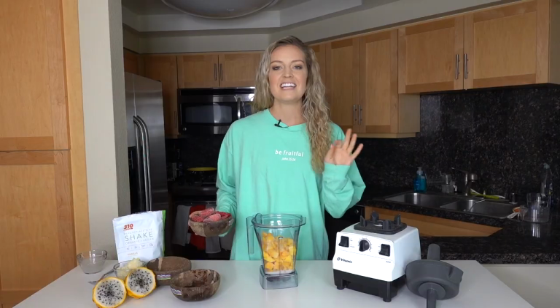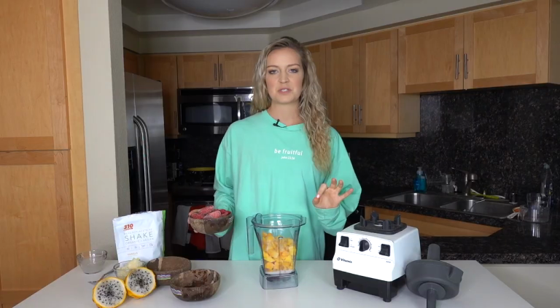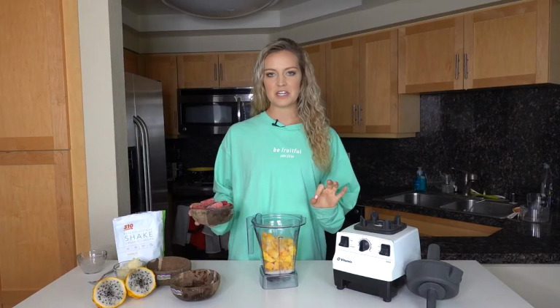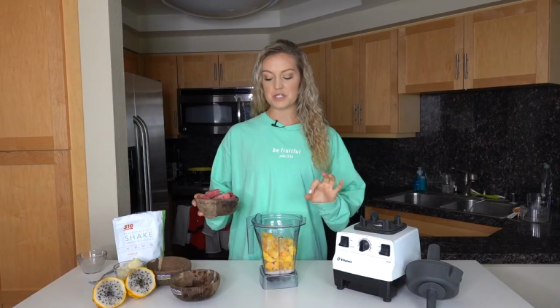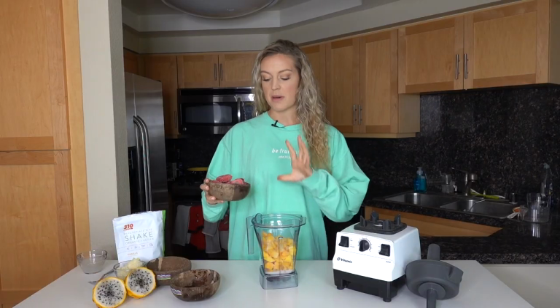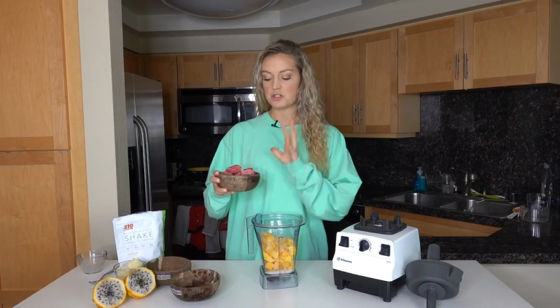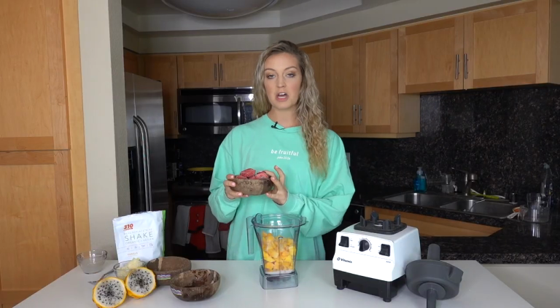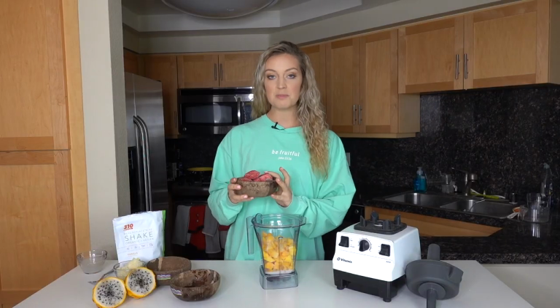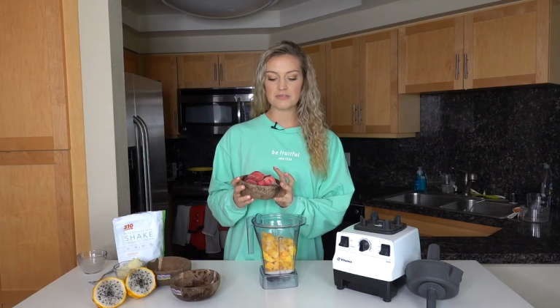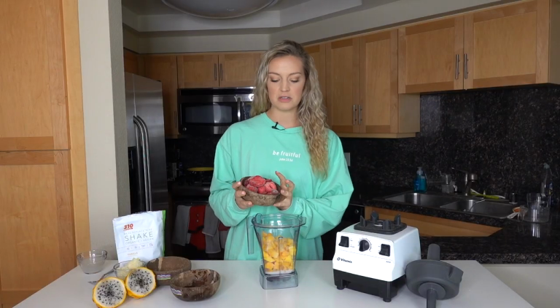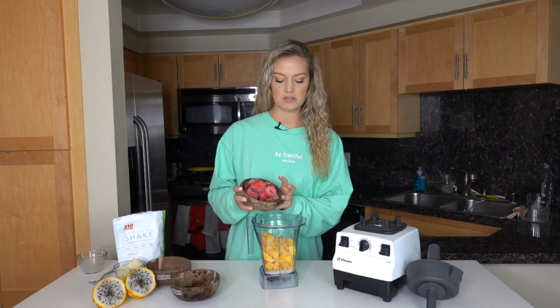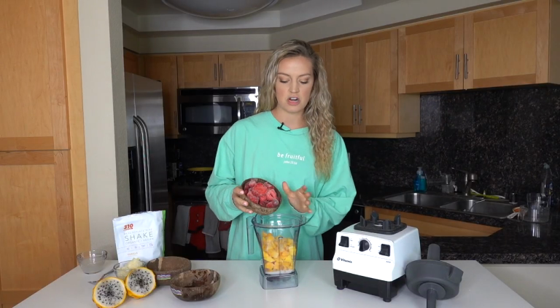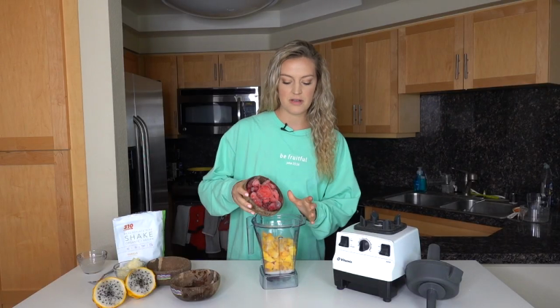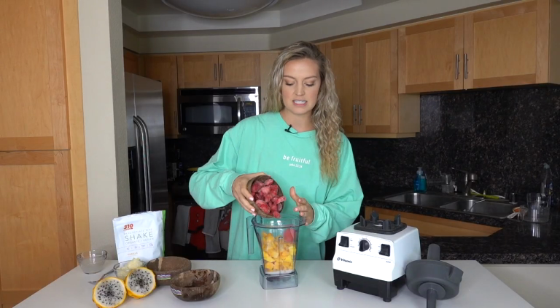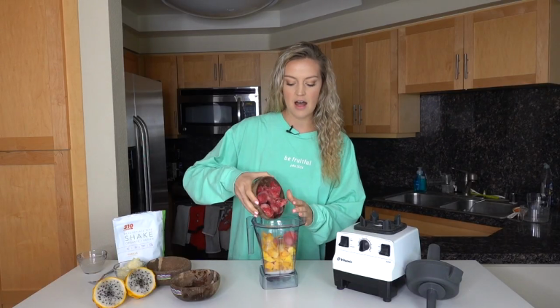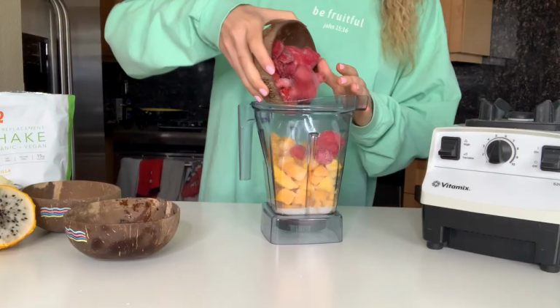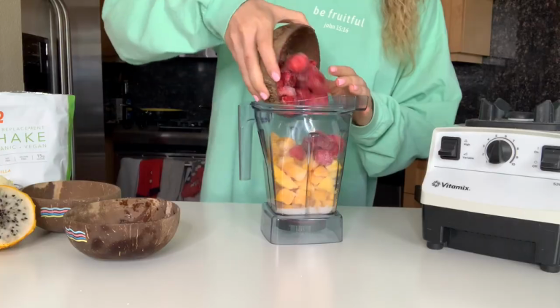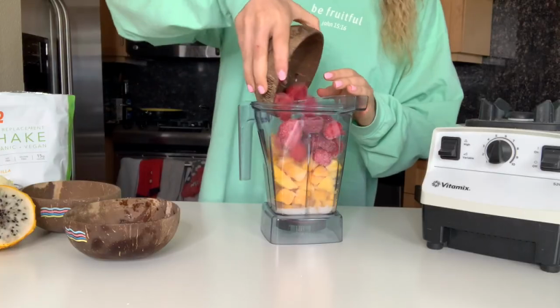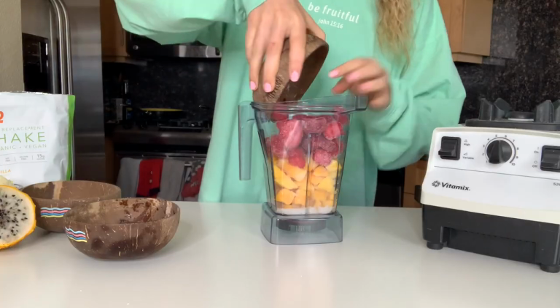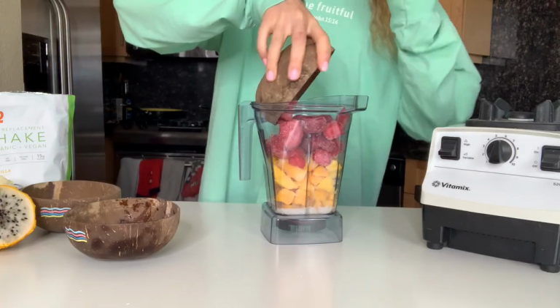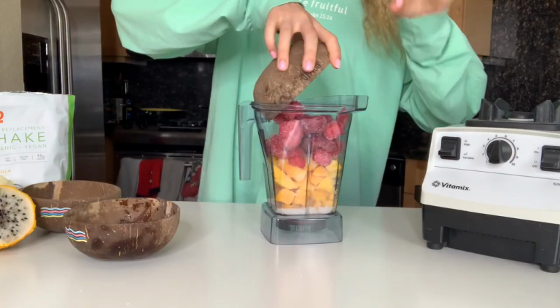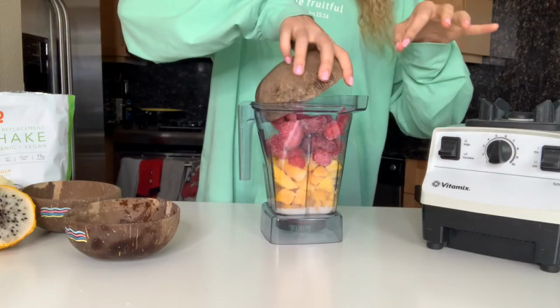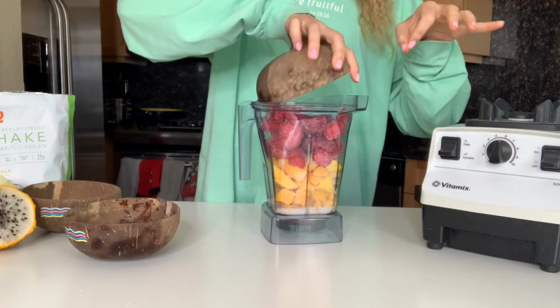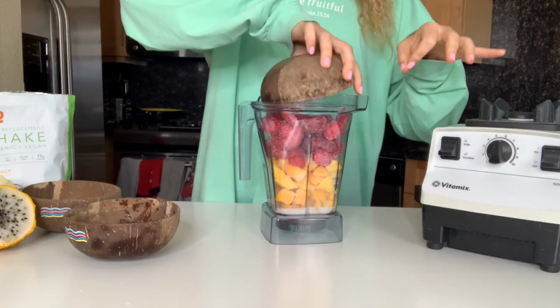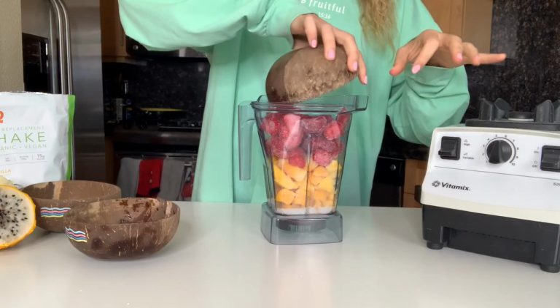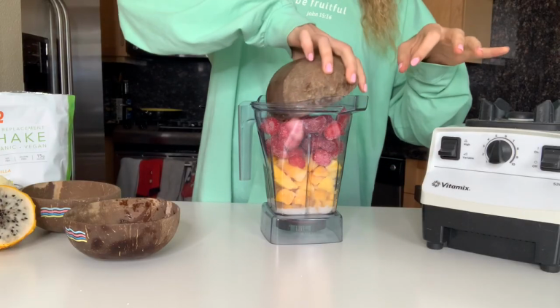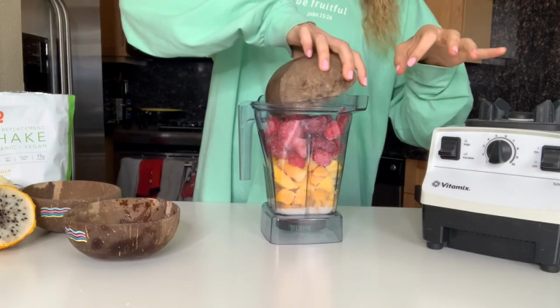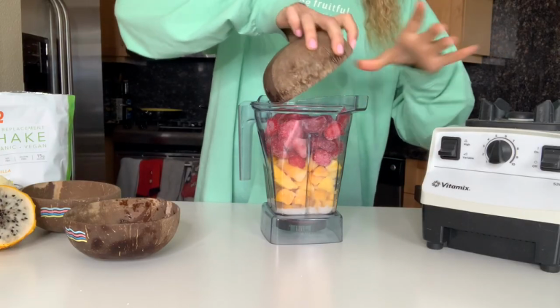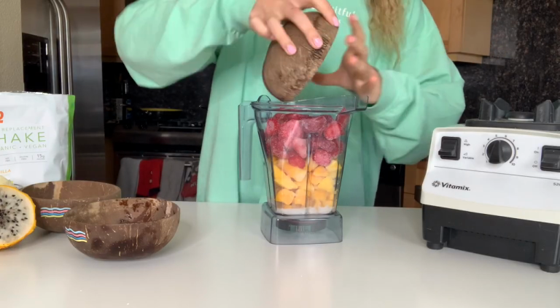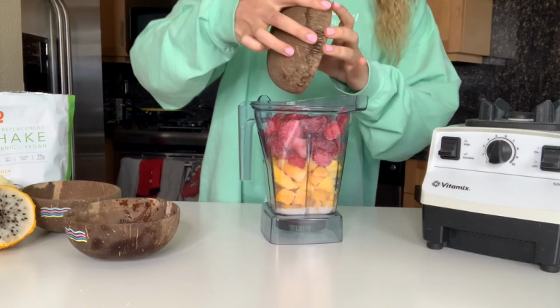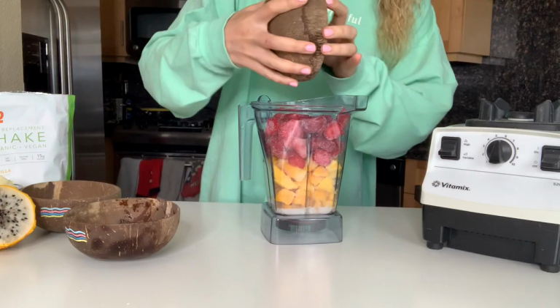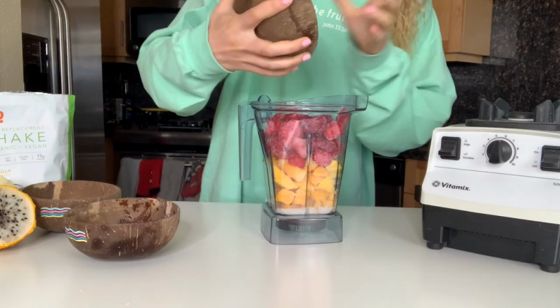Next, we're going to do about two cups of frozen strawberries. I'll have this recipe linked in the description box below if you want to check it out.